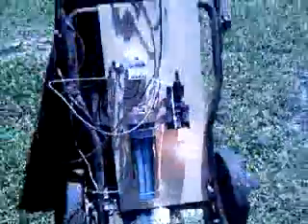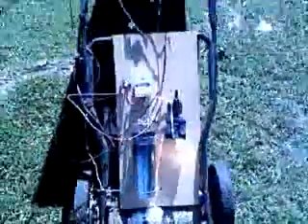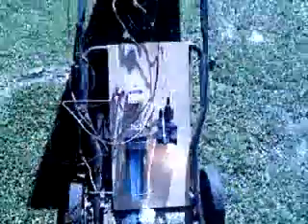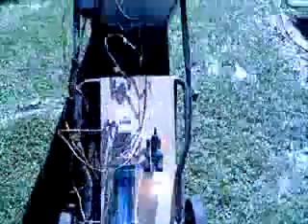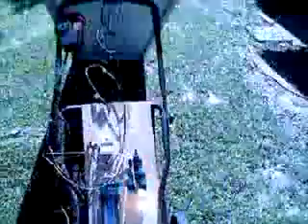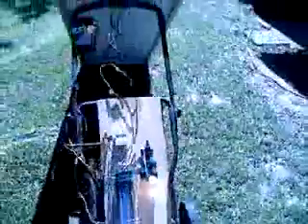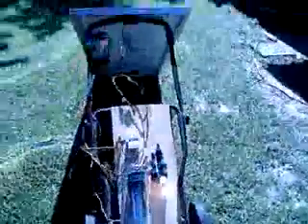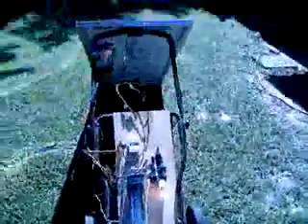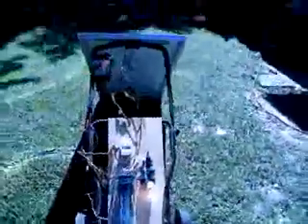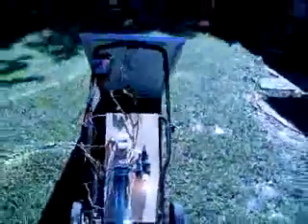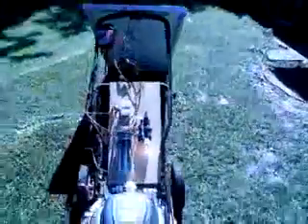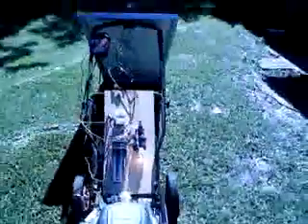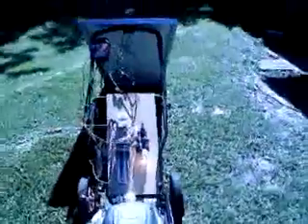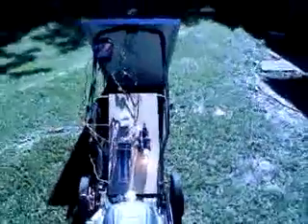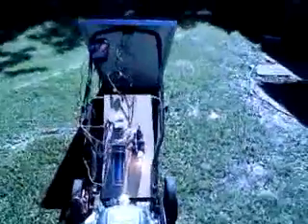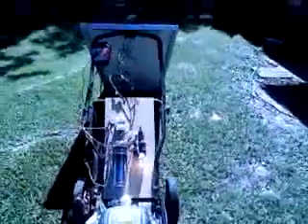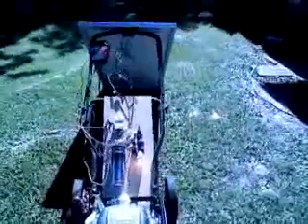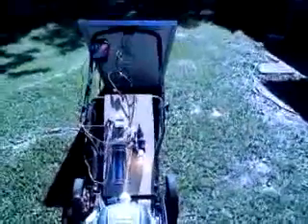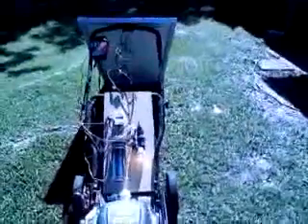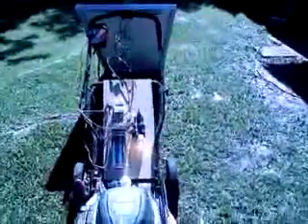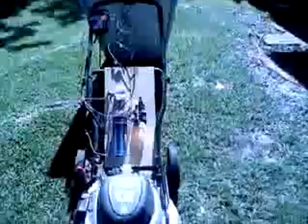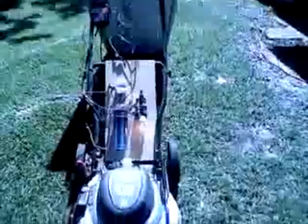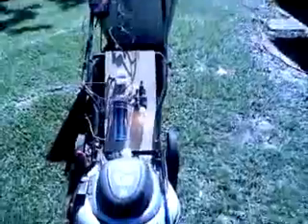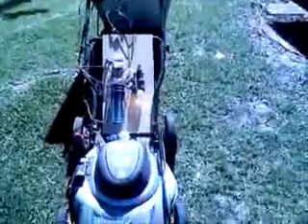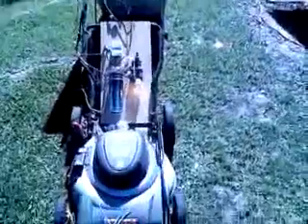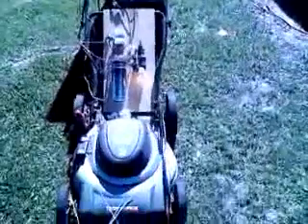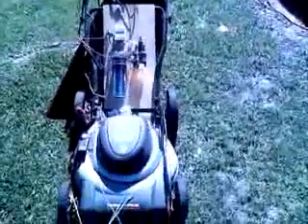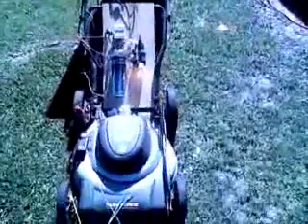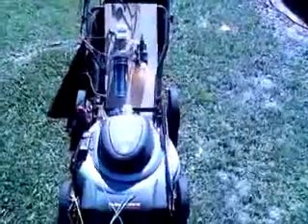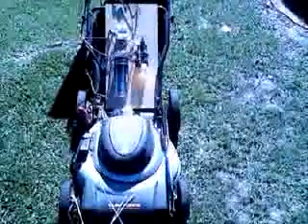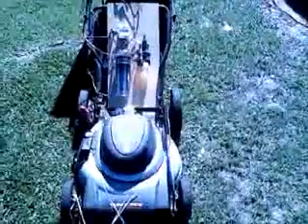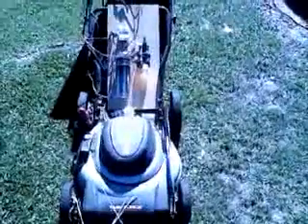This is it. And it's not hooked up to the lawnmower, but I wish it was.